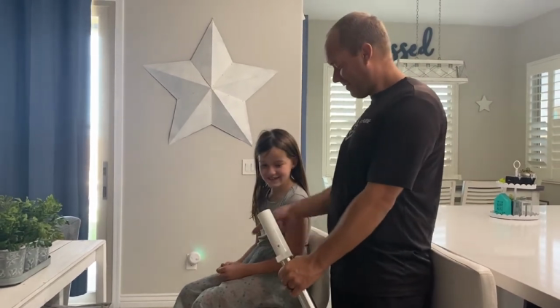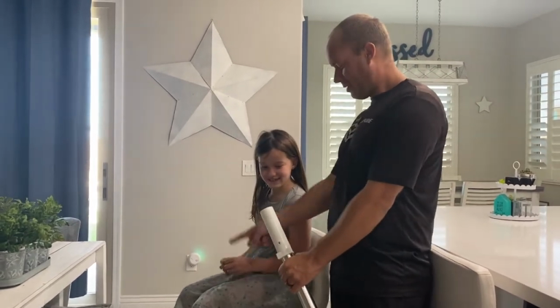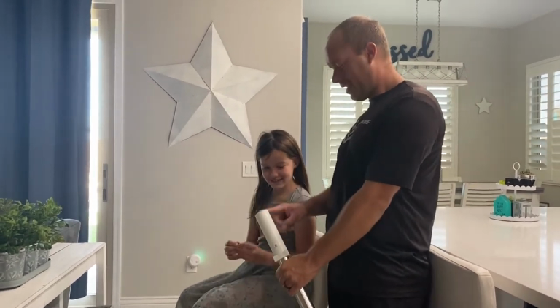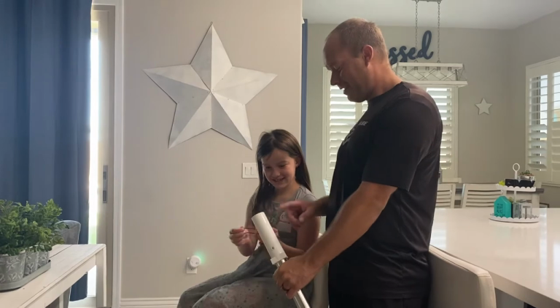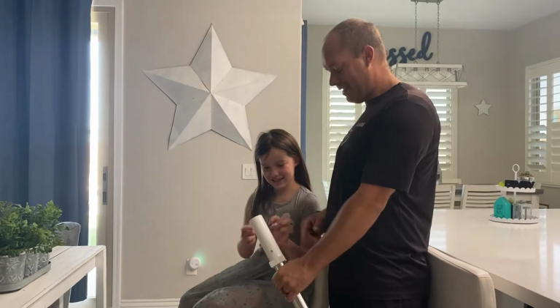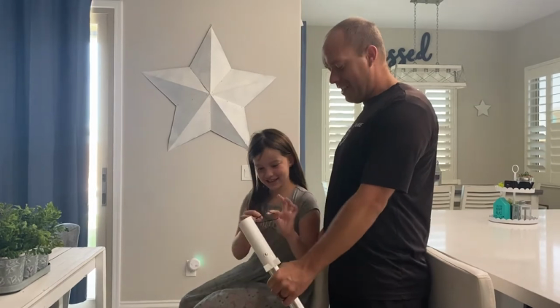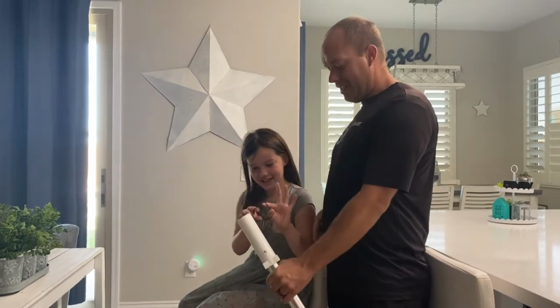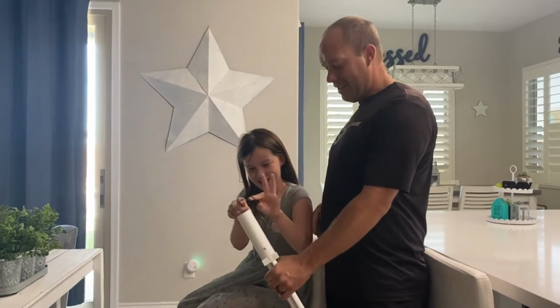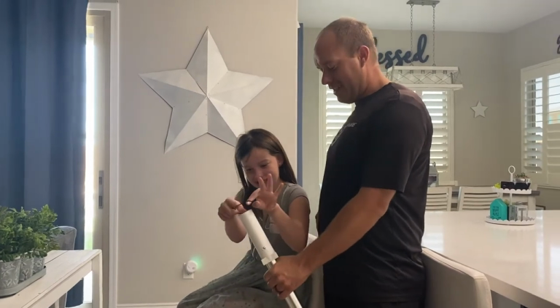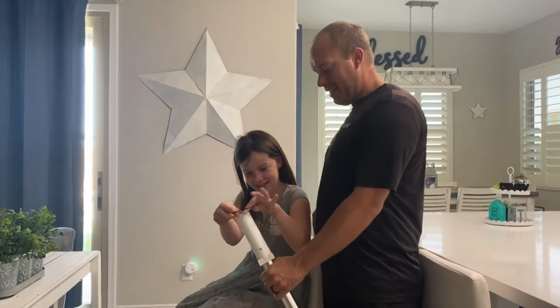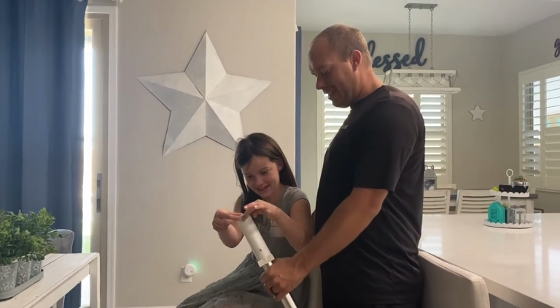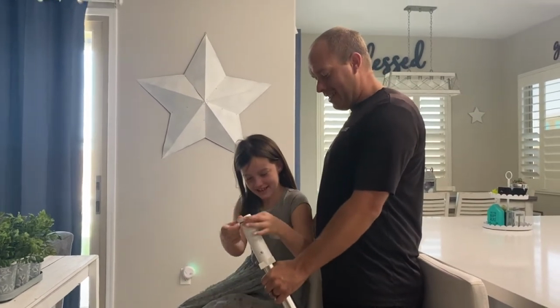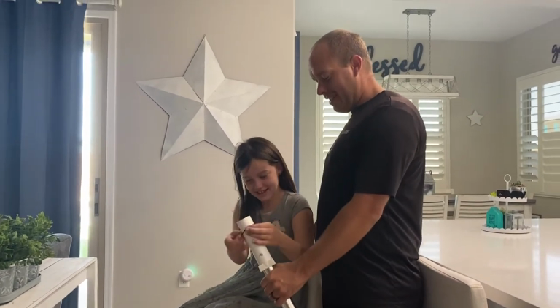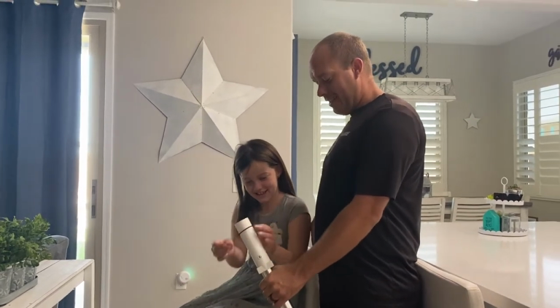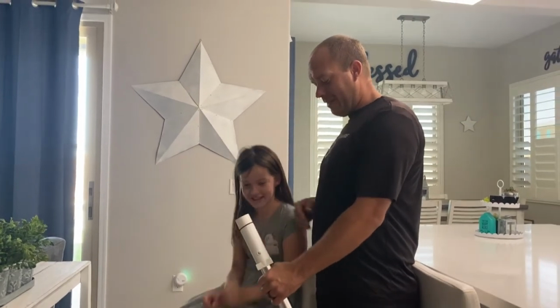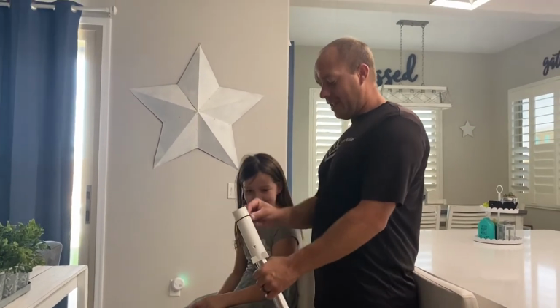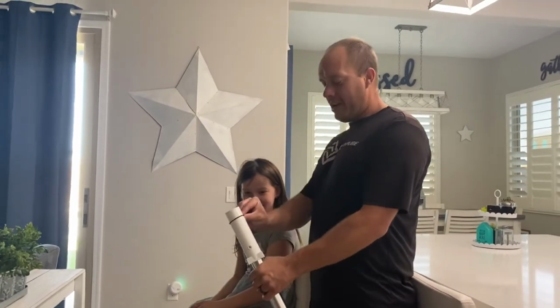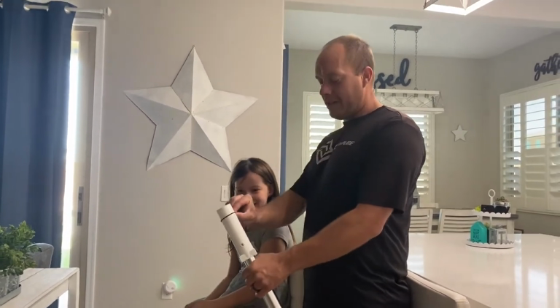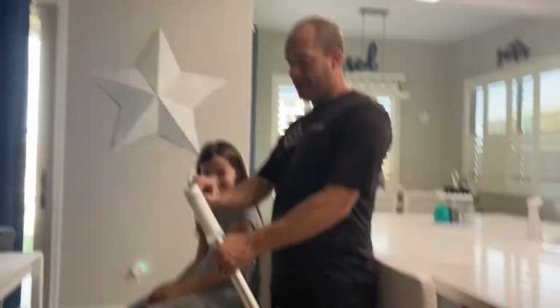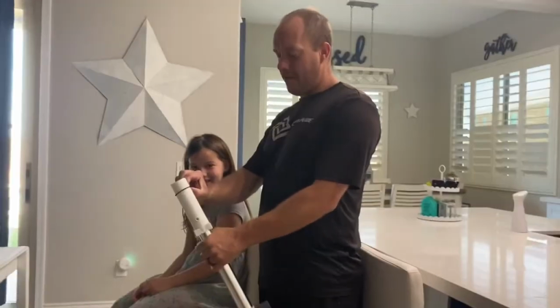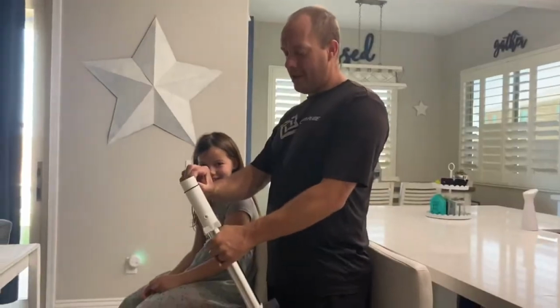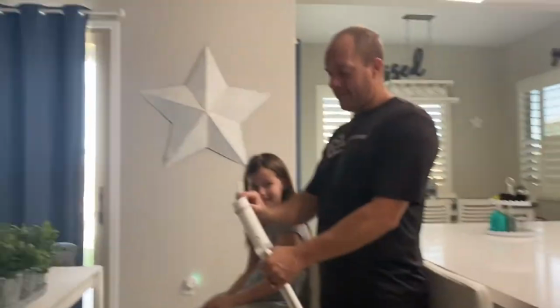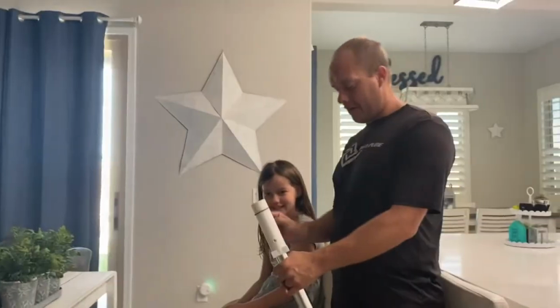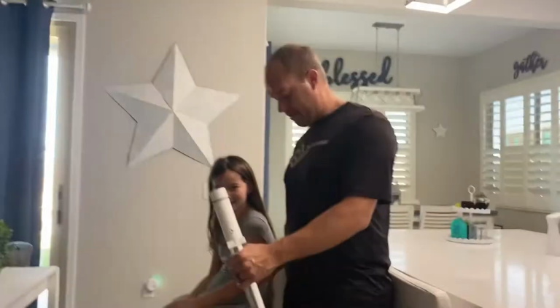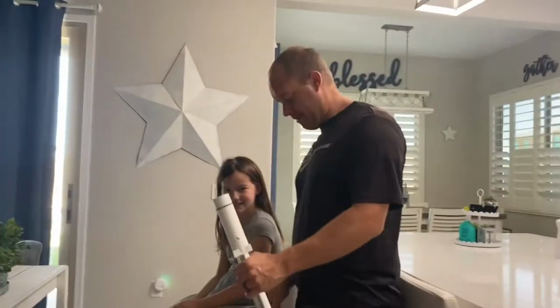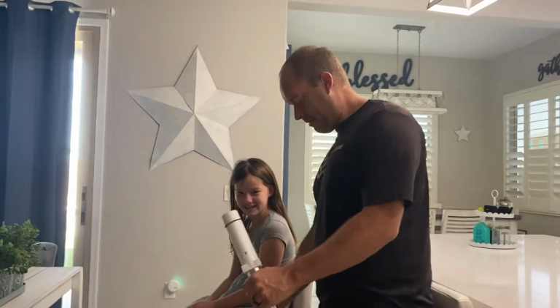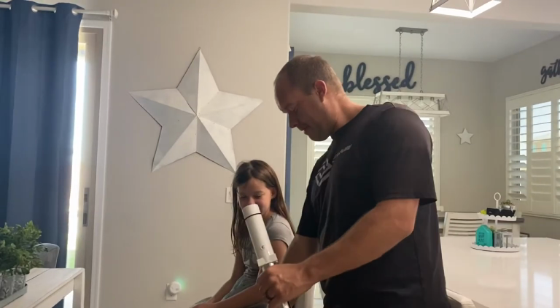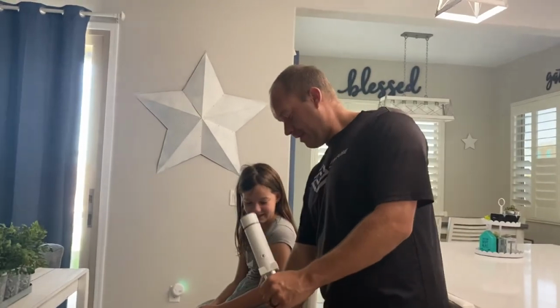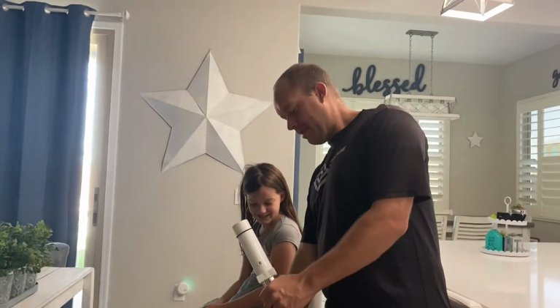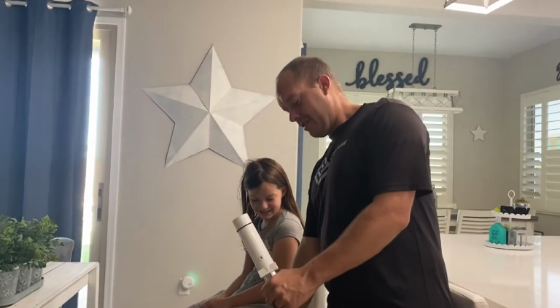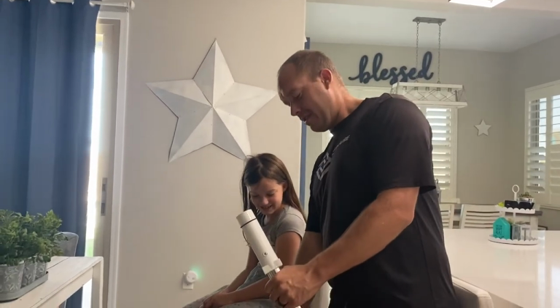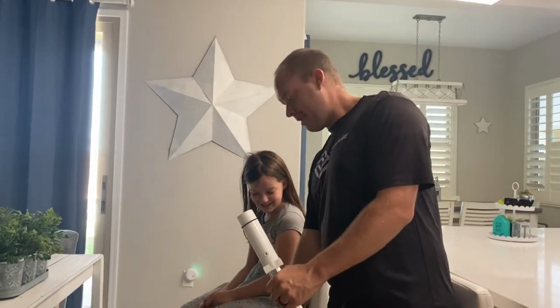Put that on here. Take your hair tie, put it over the end of the vacuum. Turn it on.